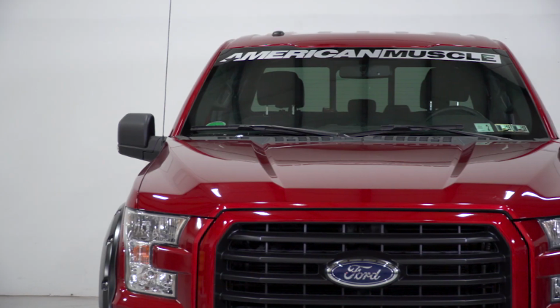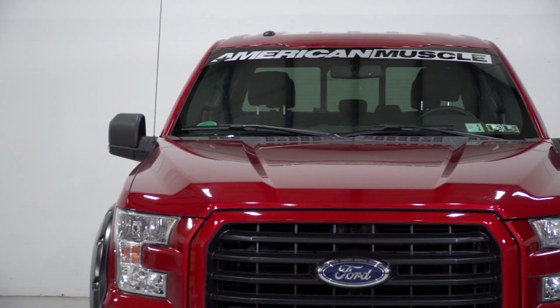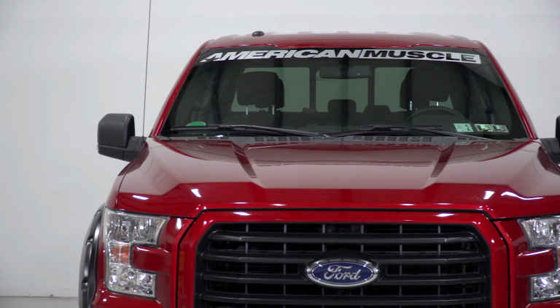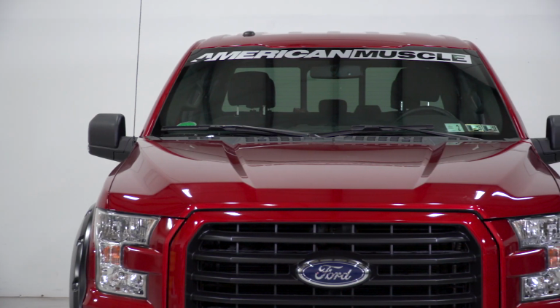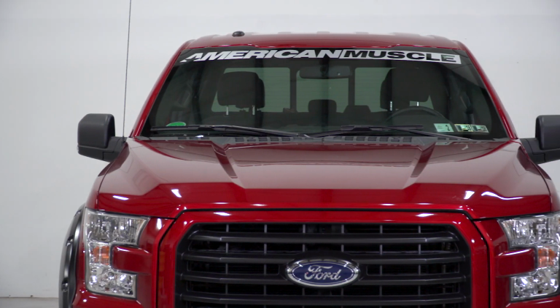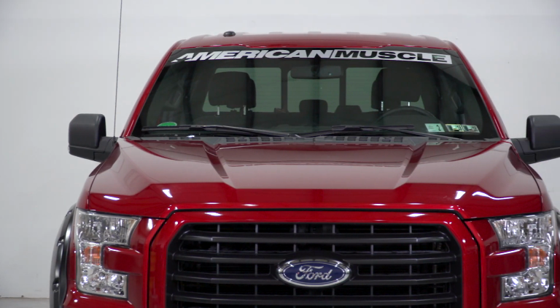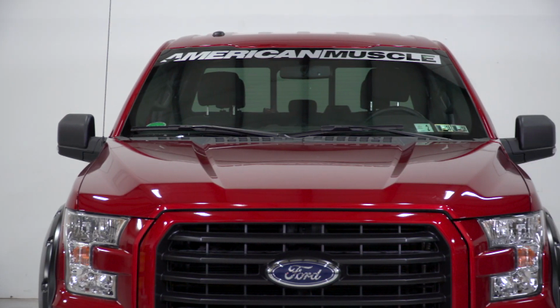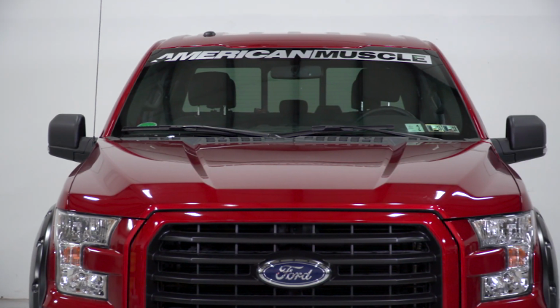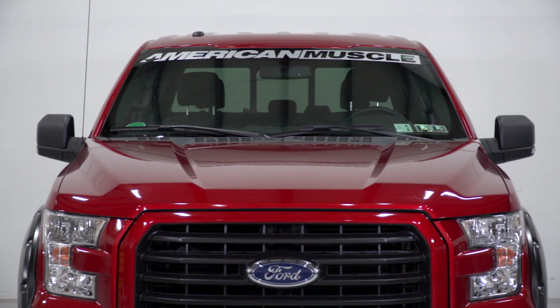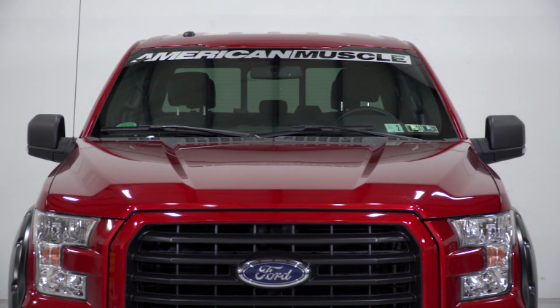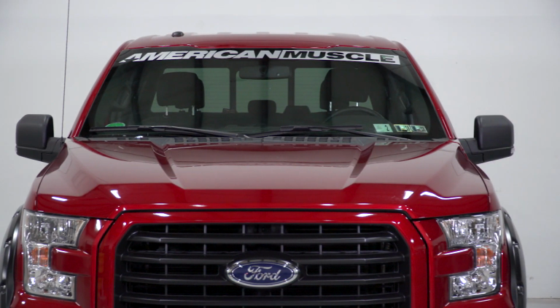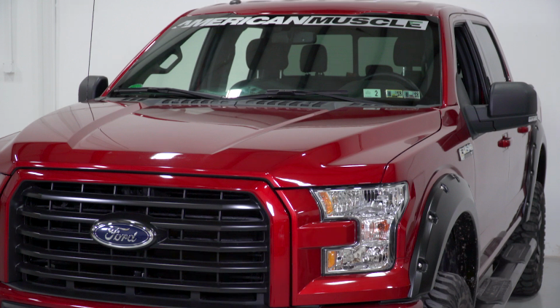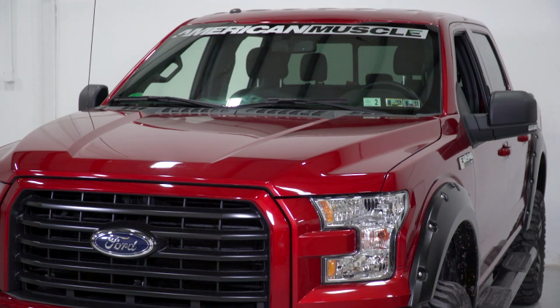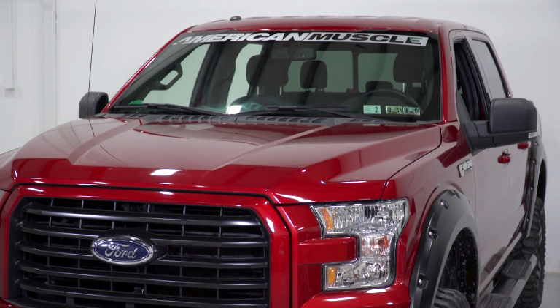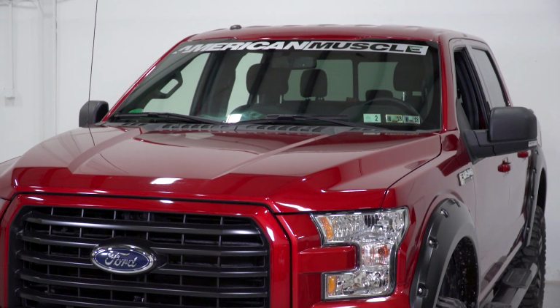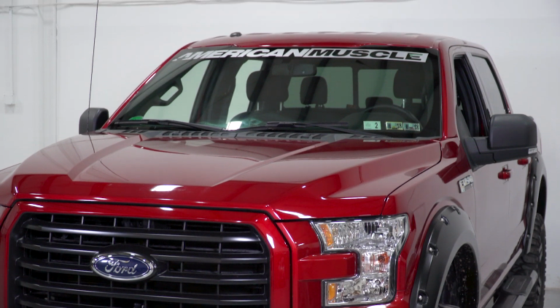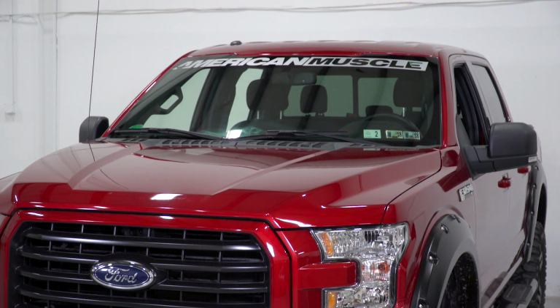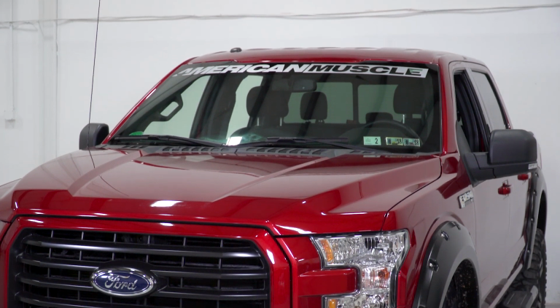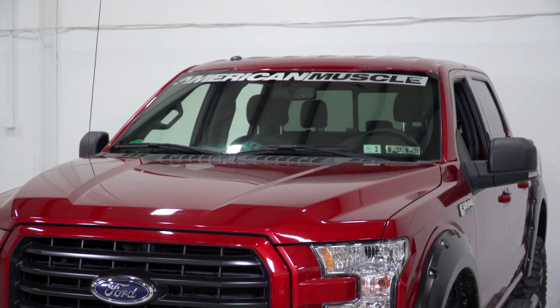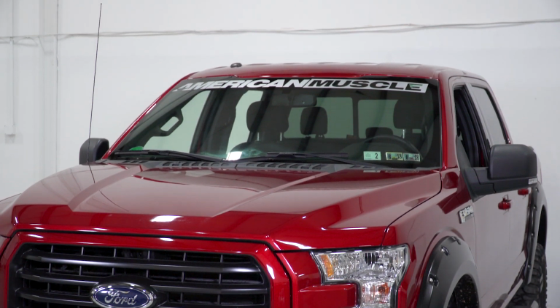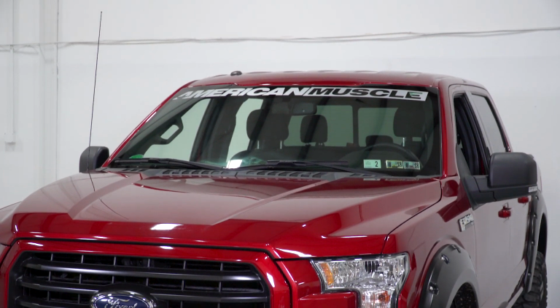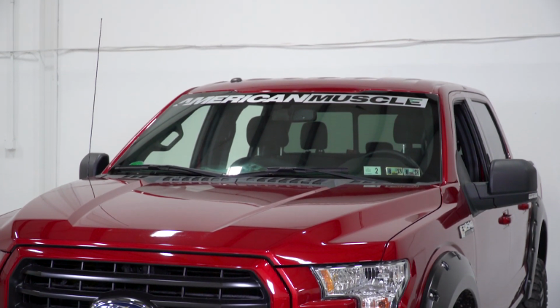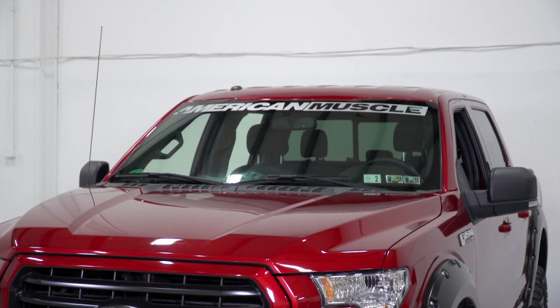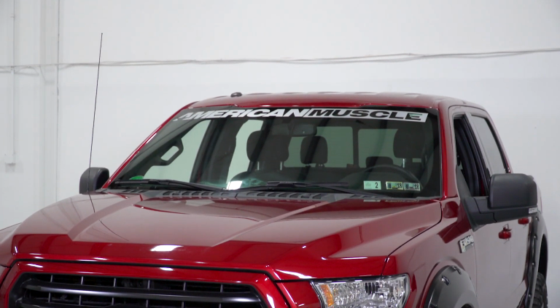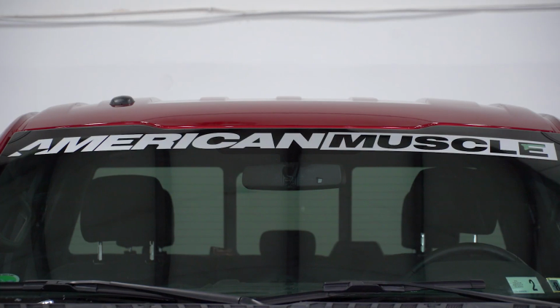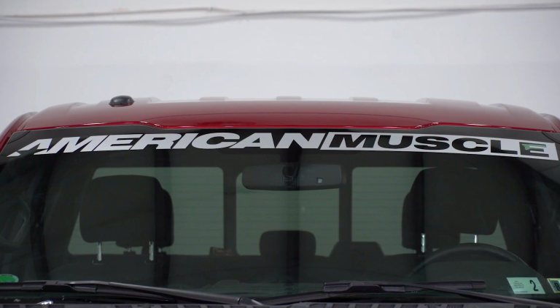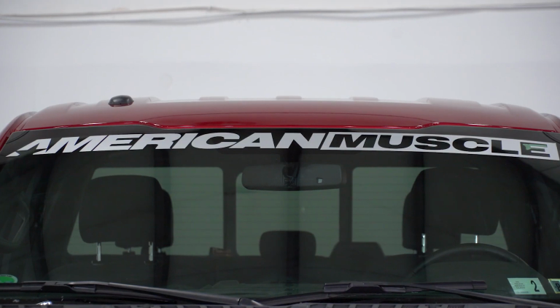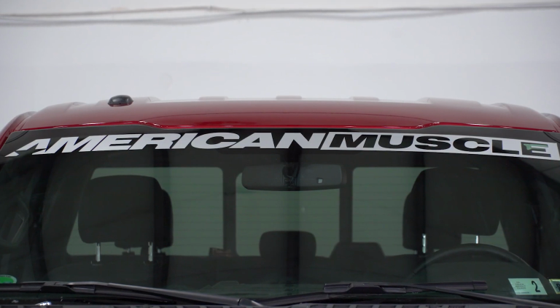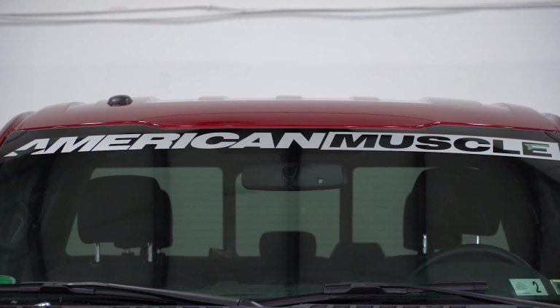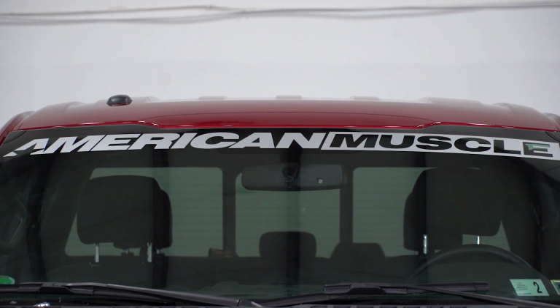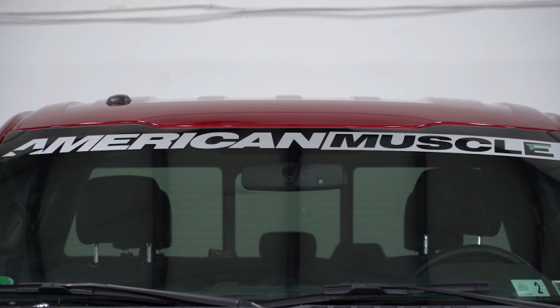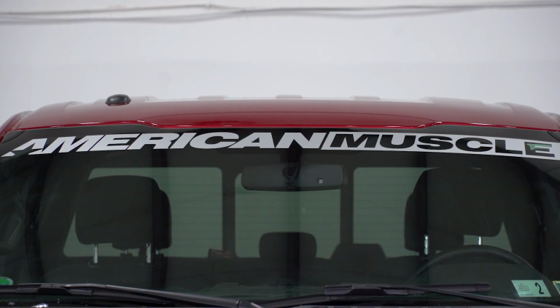I mentioned this is the silver logo option, but we also have different colors and styles to better fit different builds.